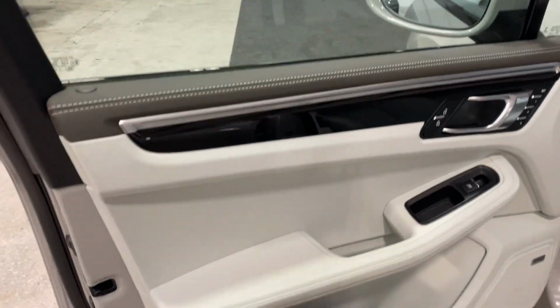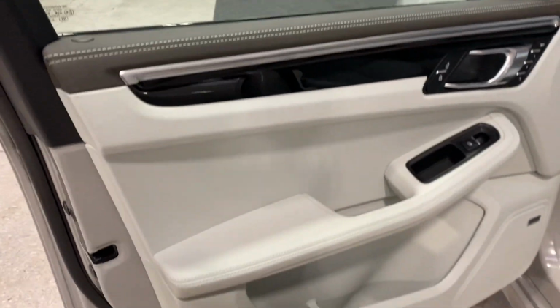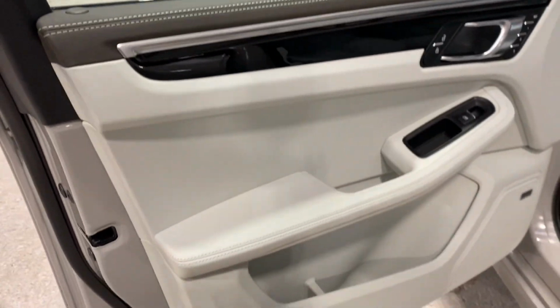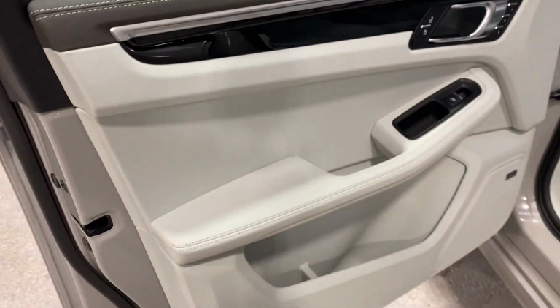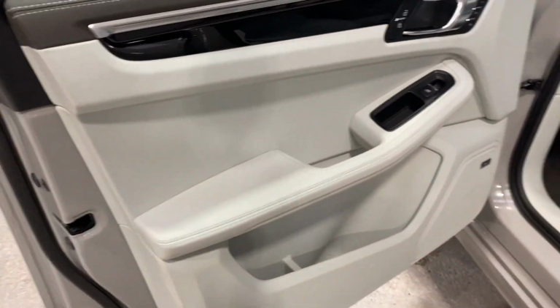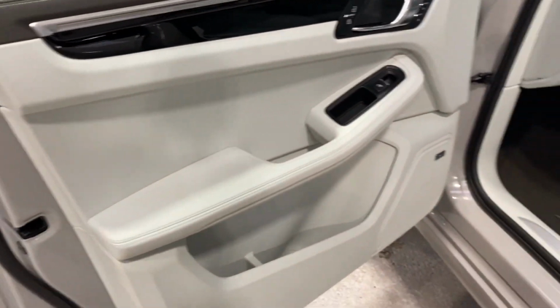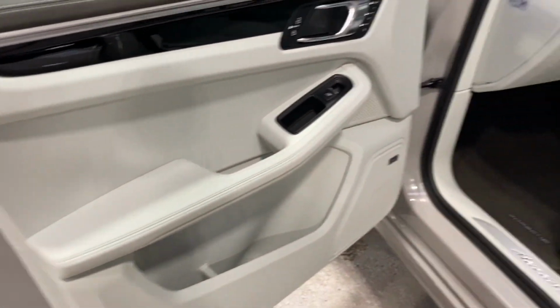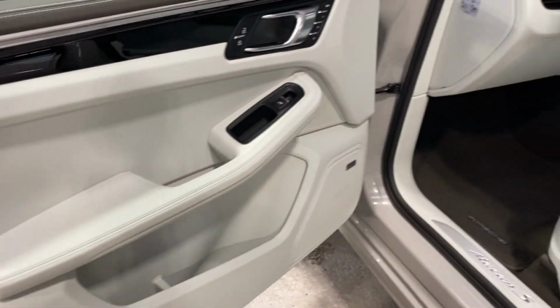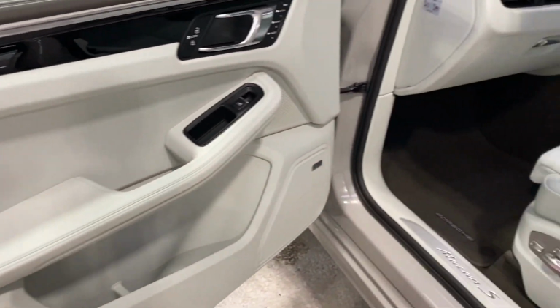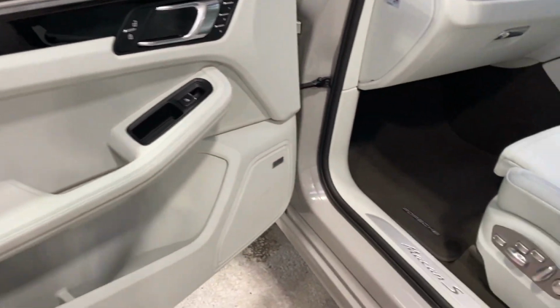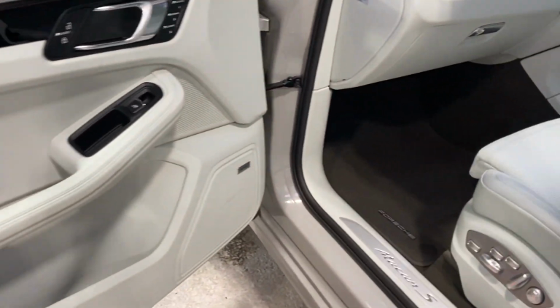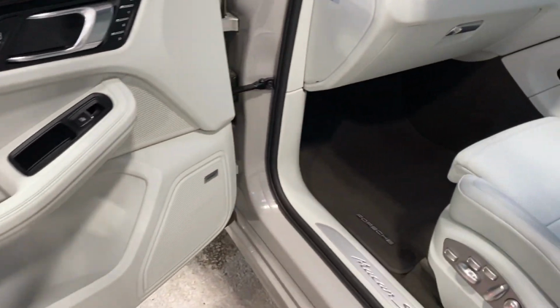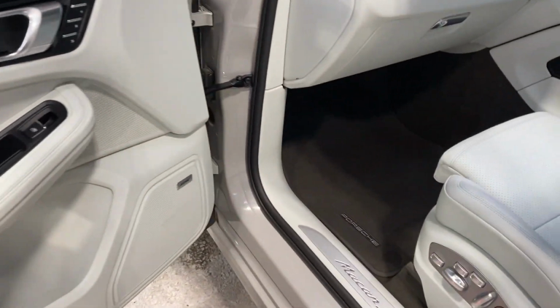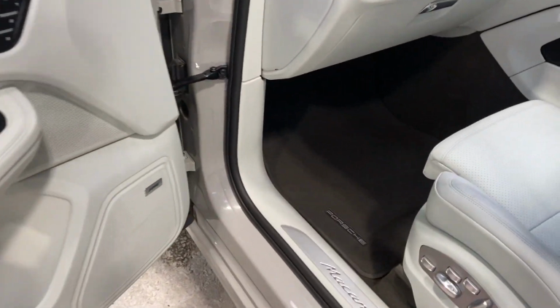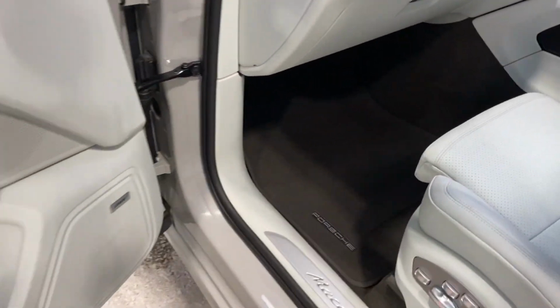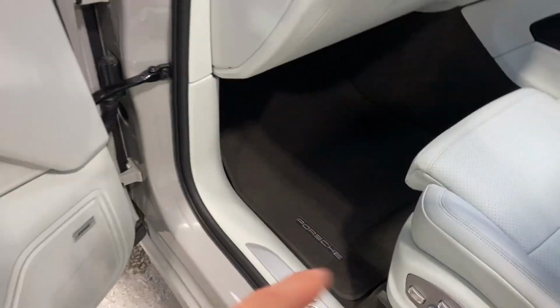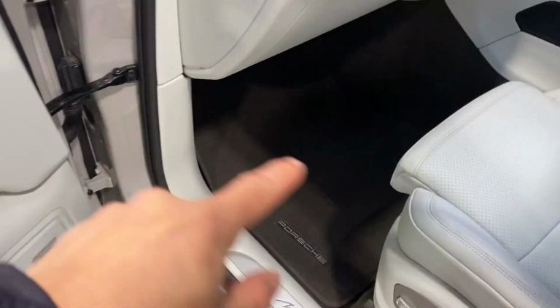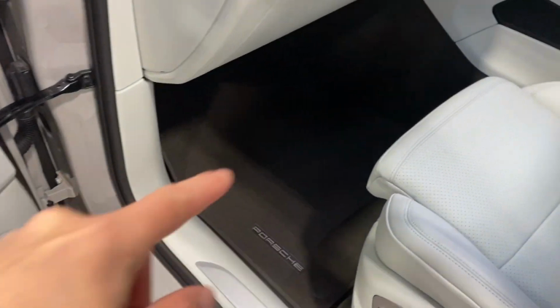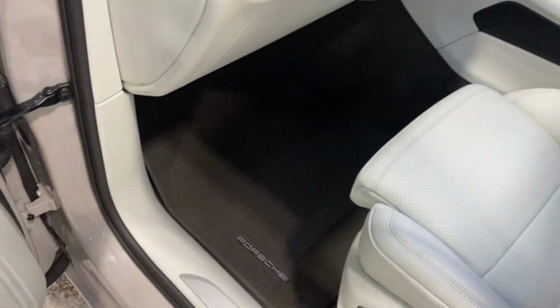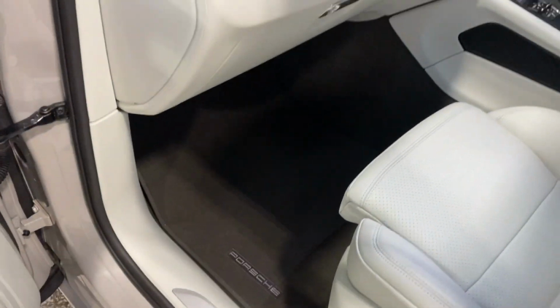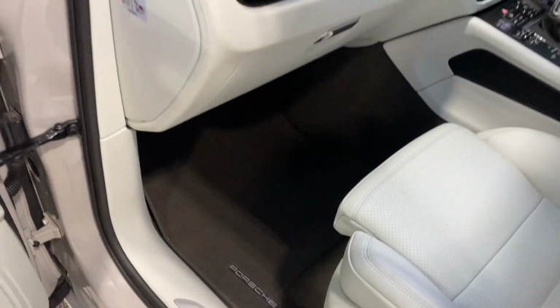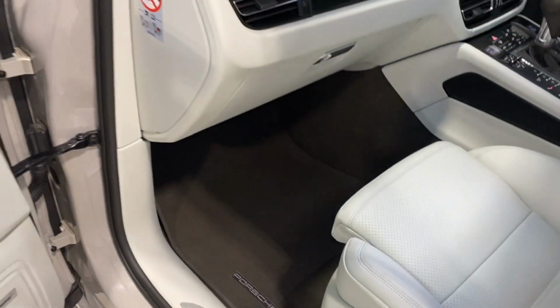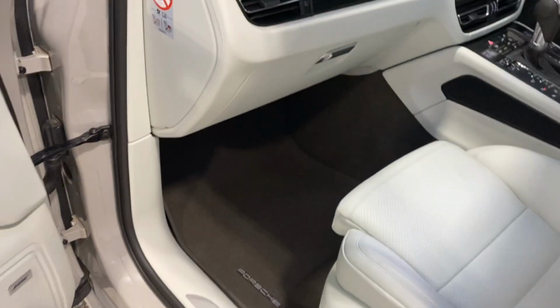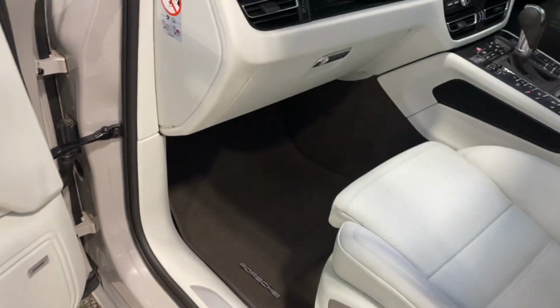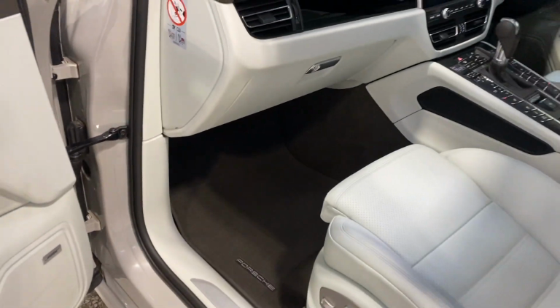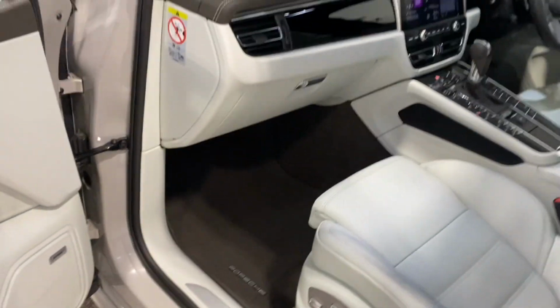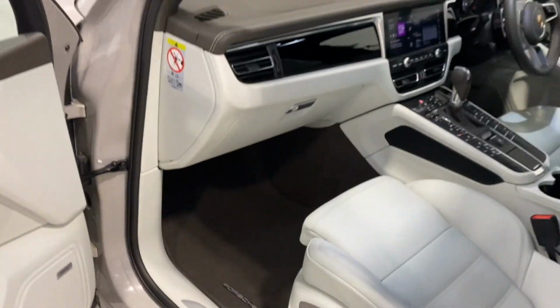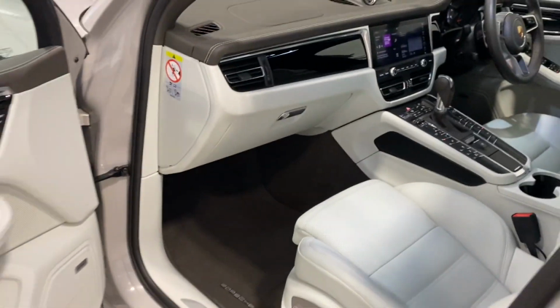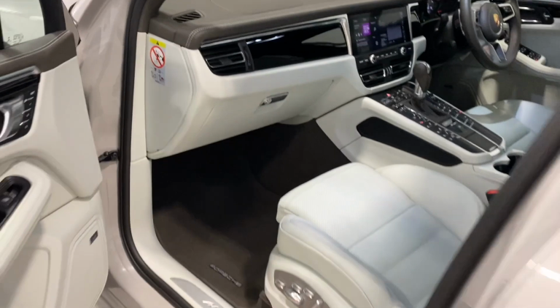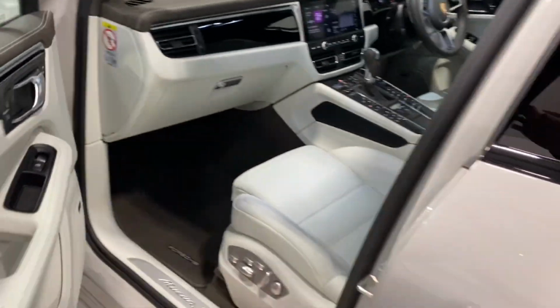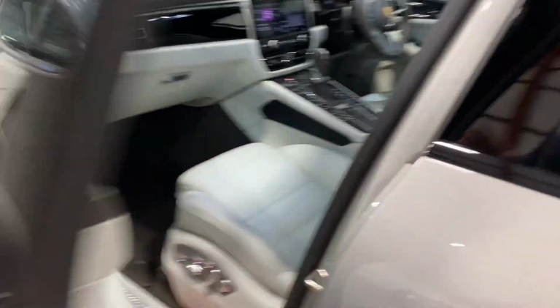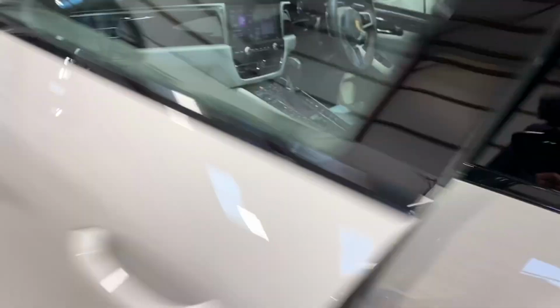These seats are the best and worth the £2,000 option that they cost, but not many people spec them. You've got the Porsche mats there with a Porsche logo as well.